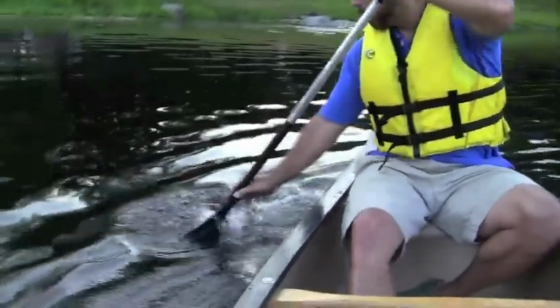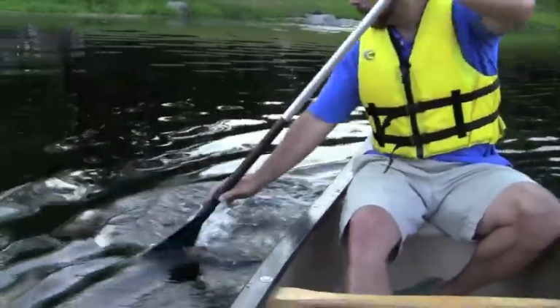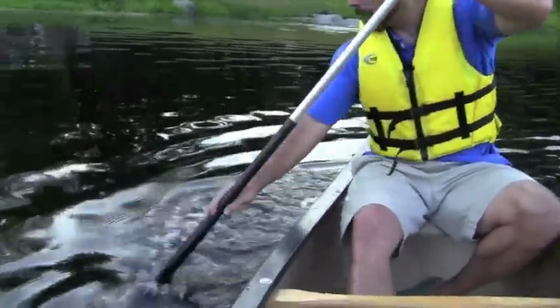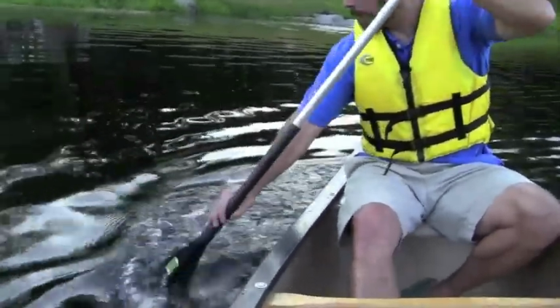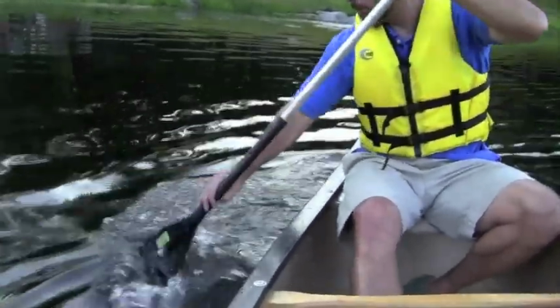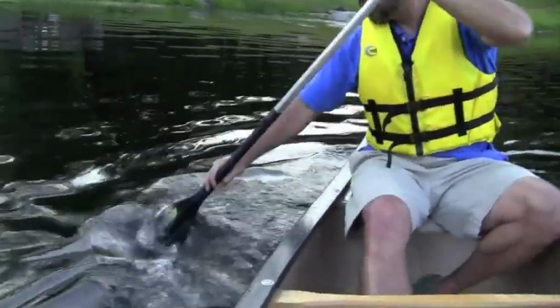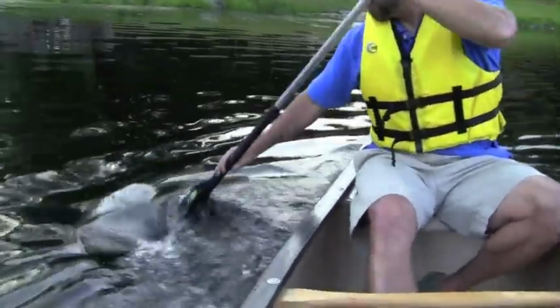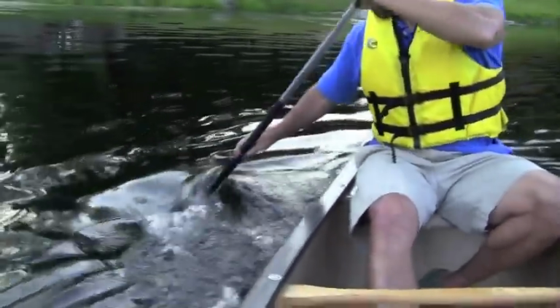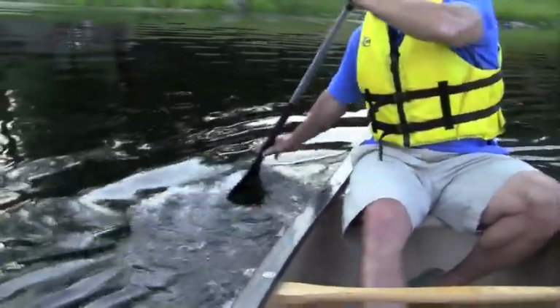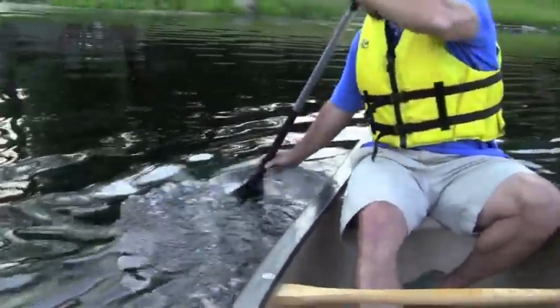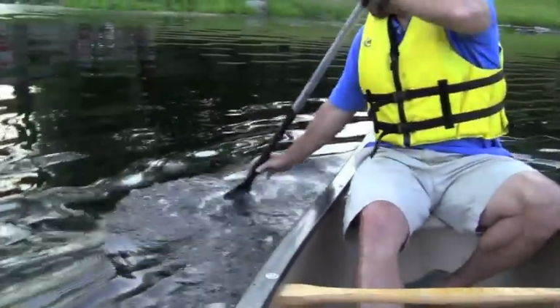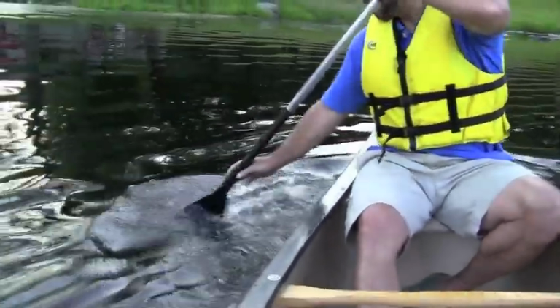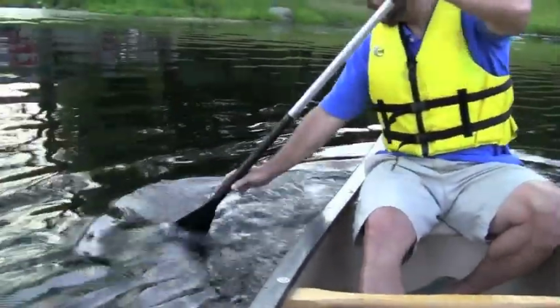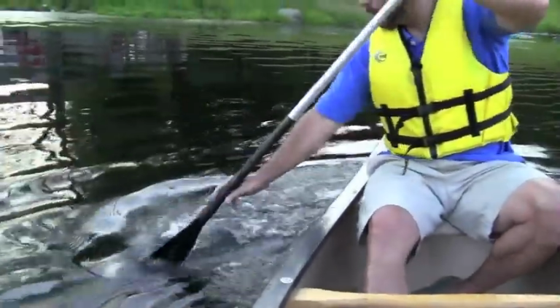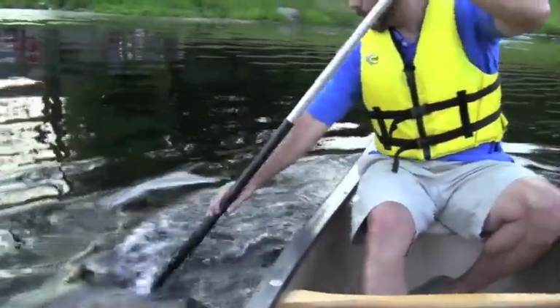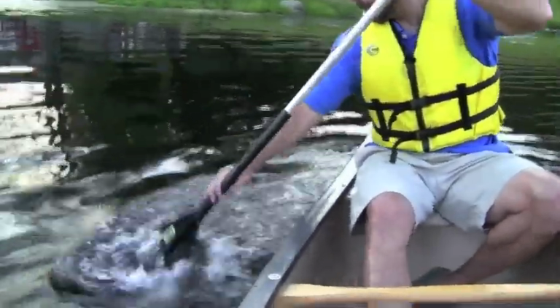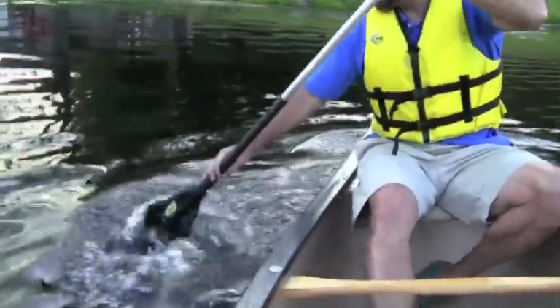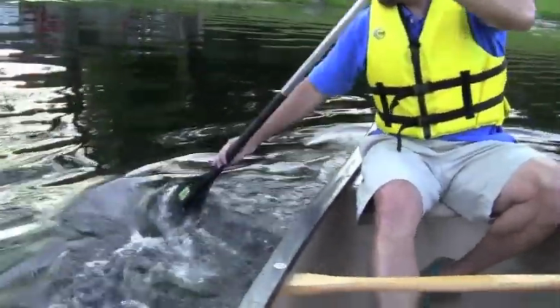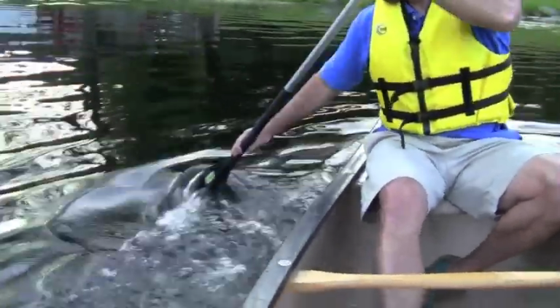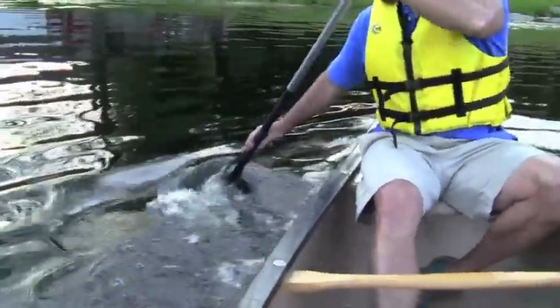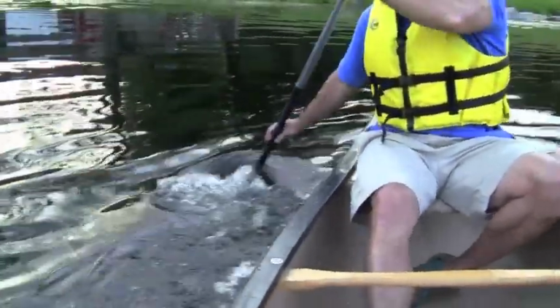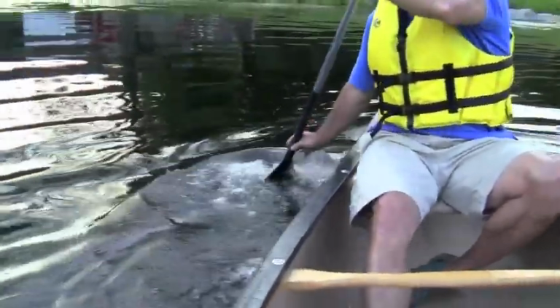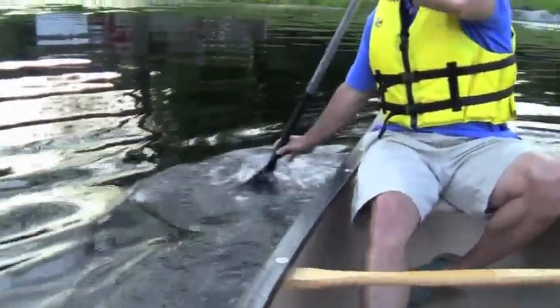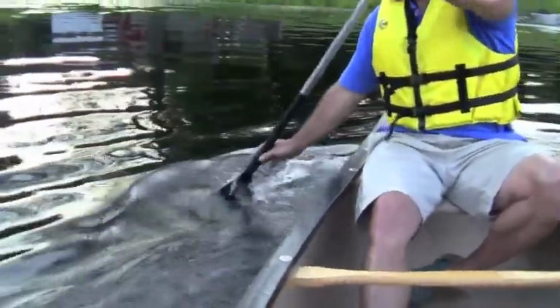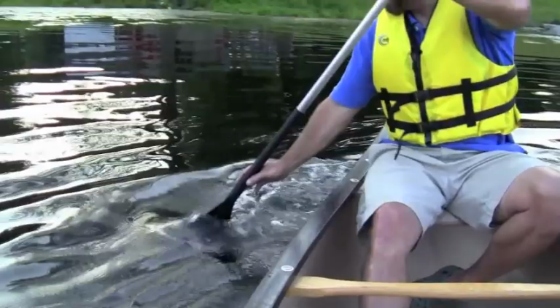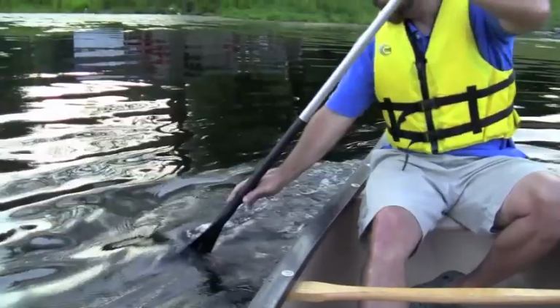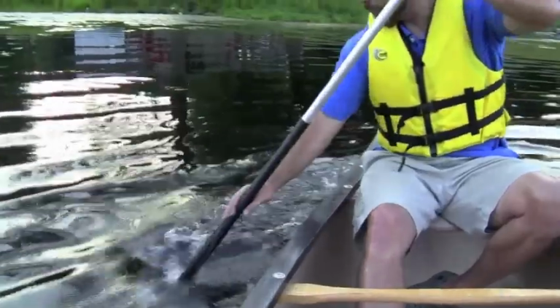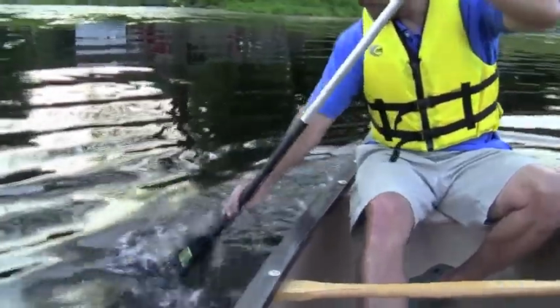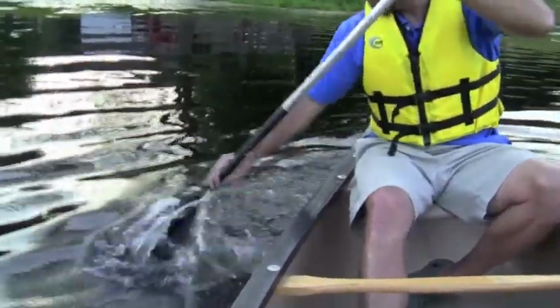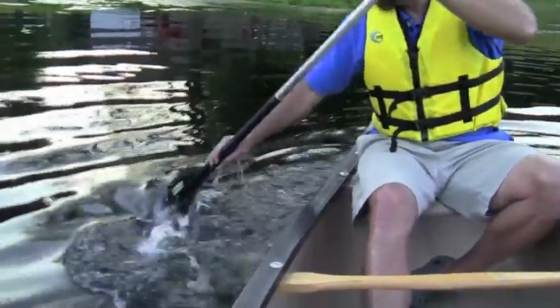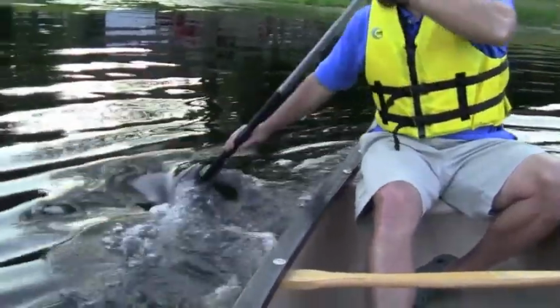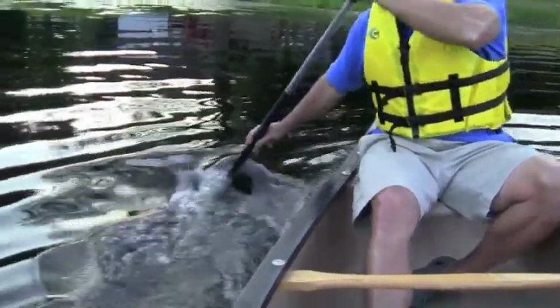Sculling has the same lateral effect on a boat as the draw stroke, but it is much more efficient.